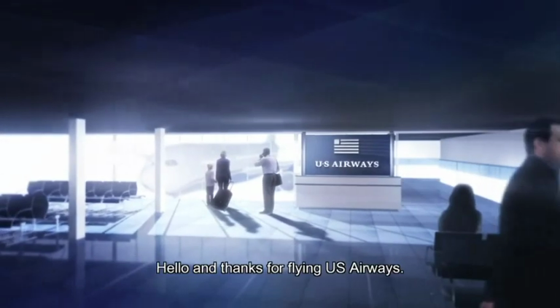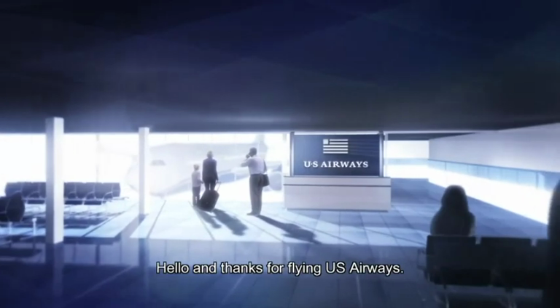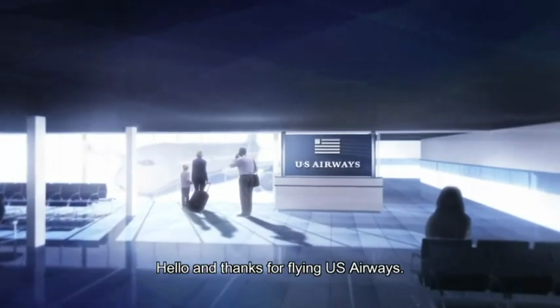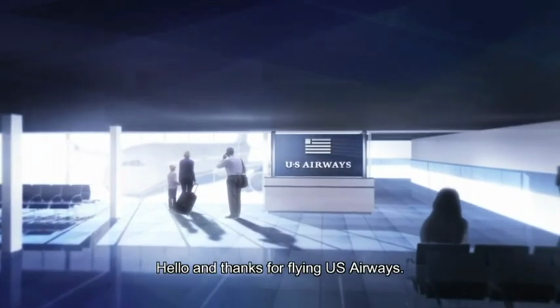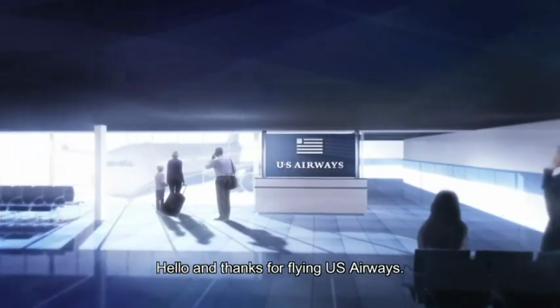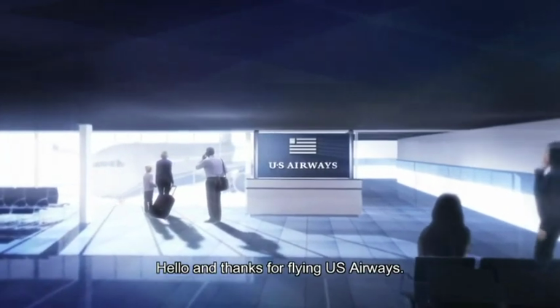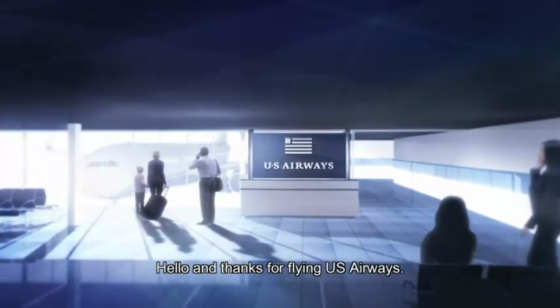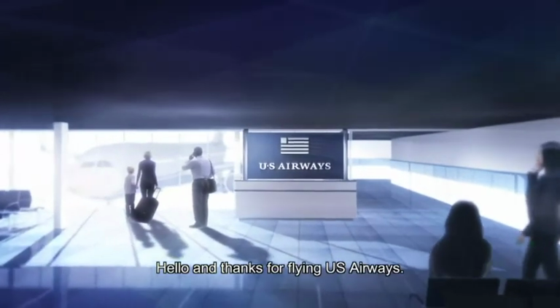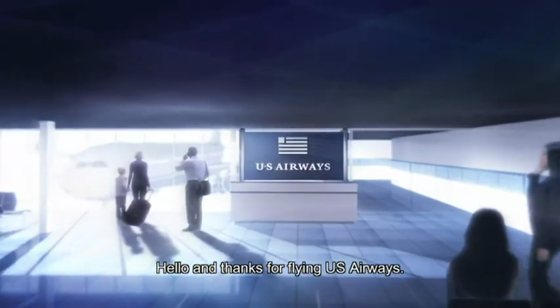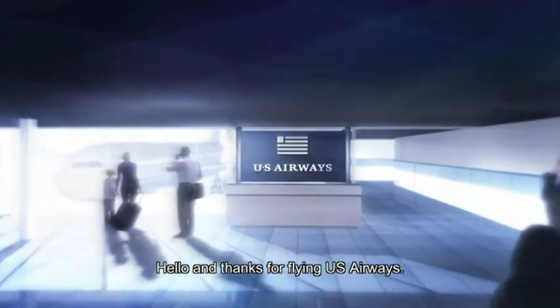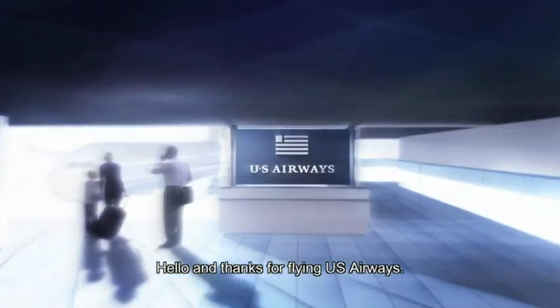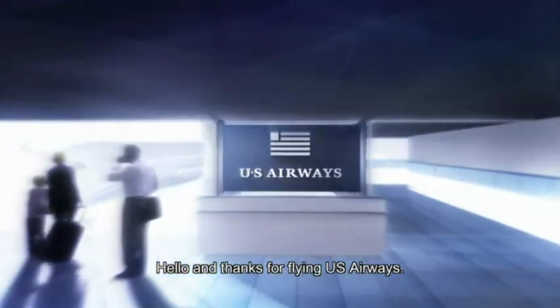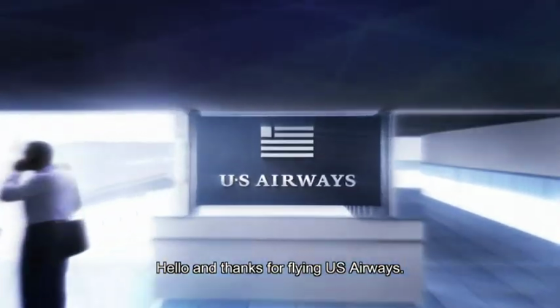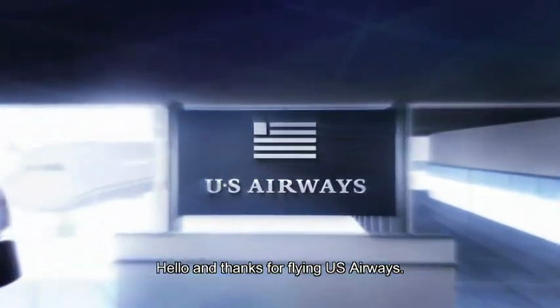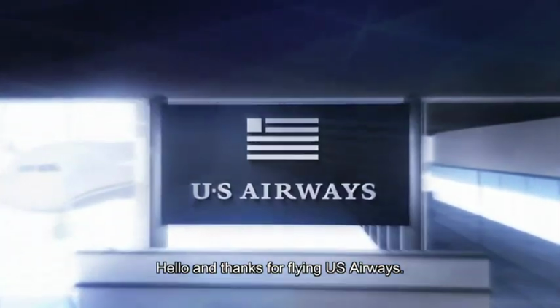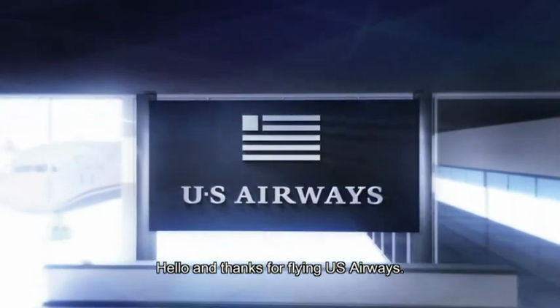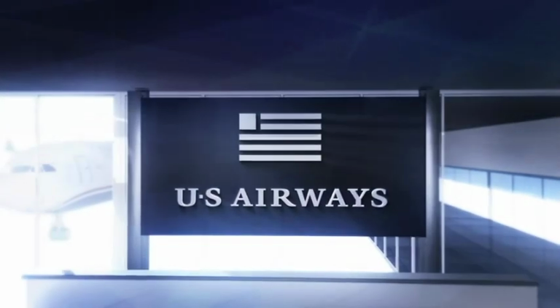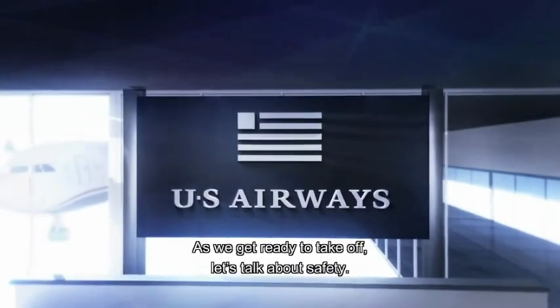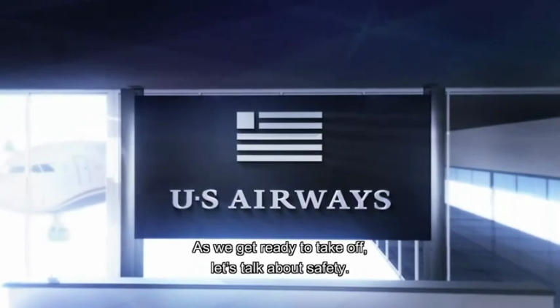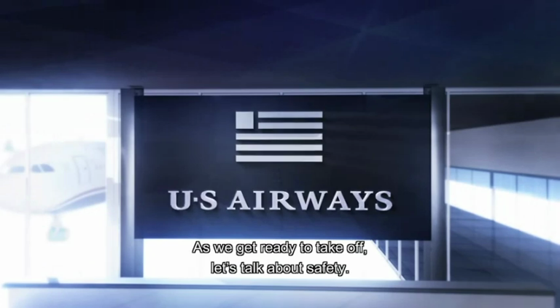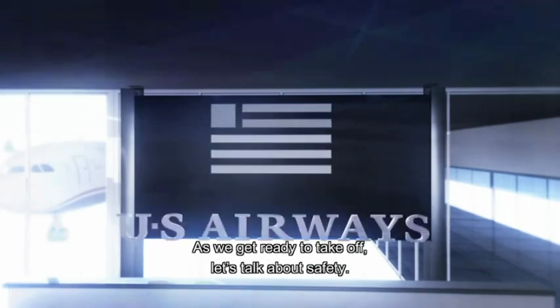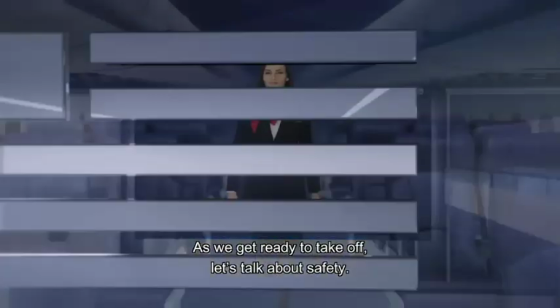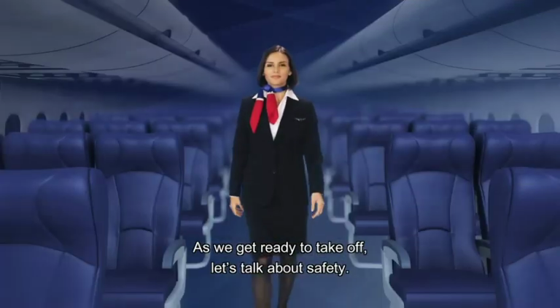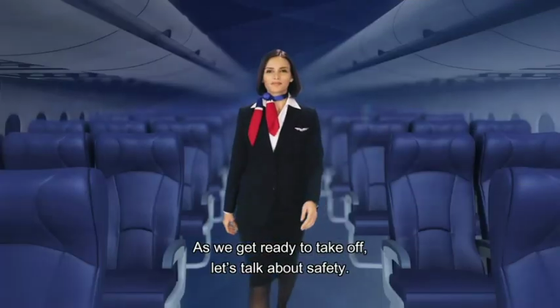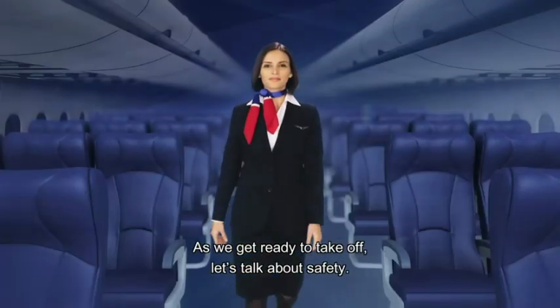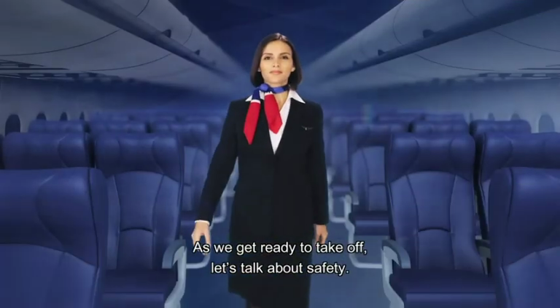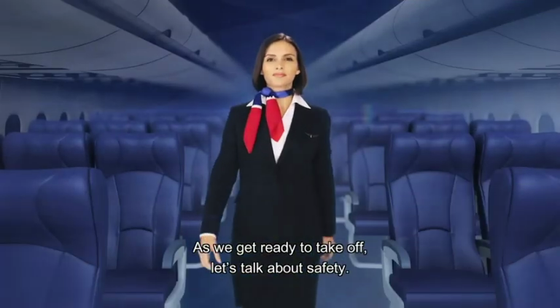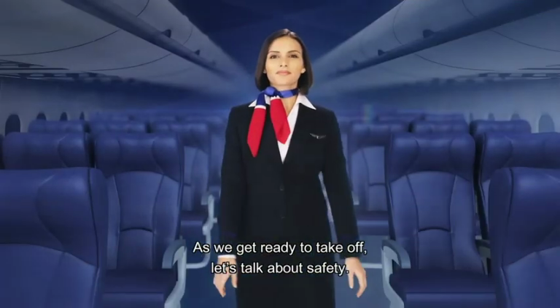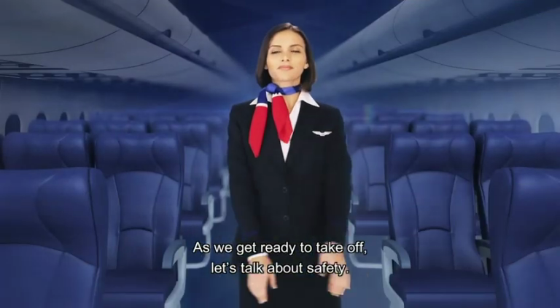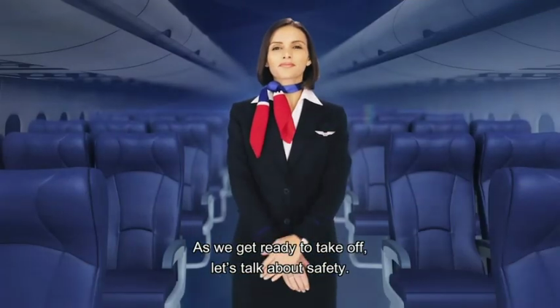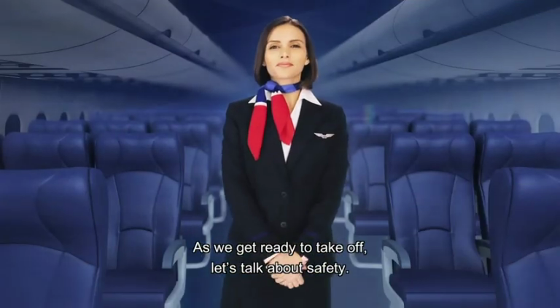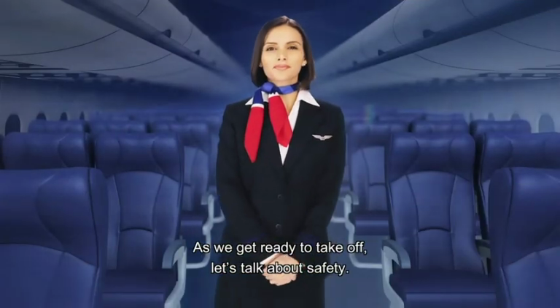Hello and thanks for flying US Airways. As we get ready to take off, let's talk about safety.